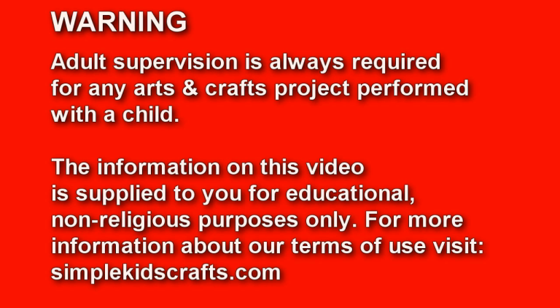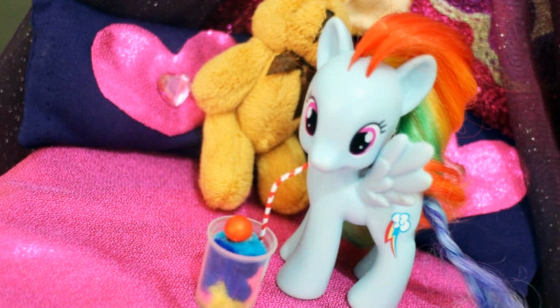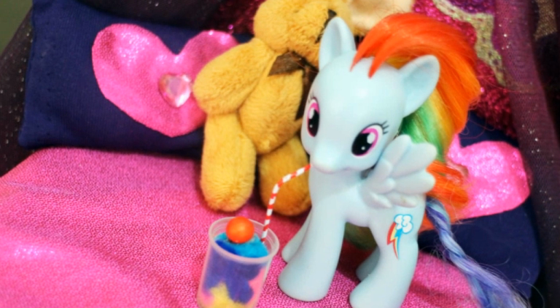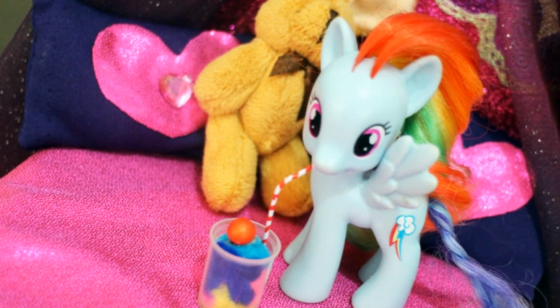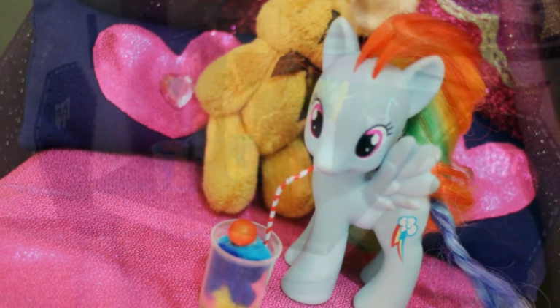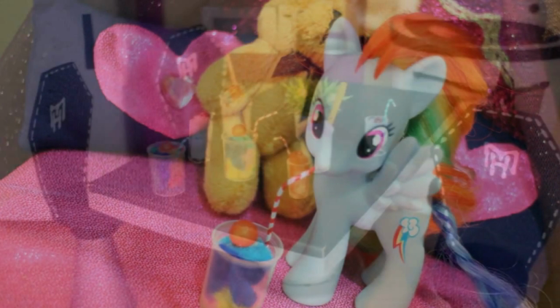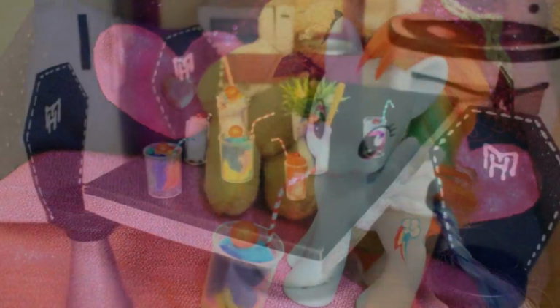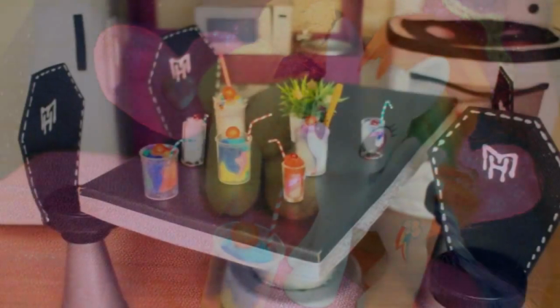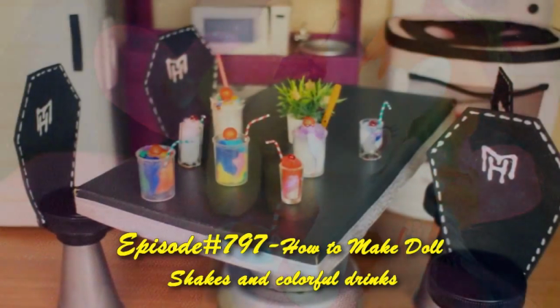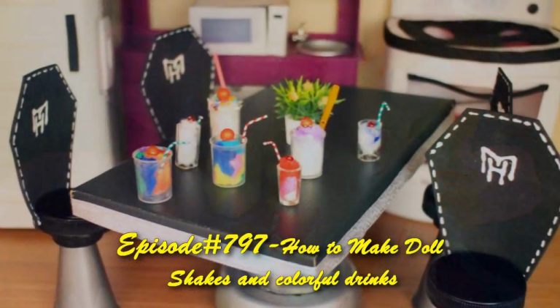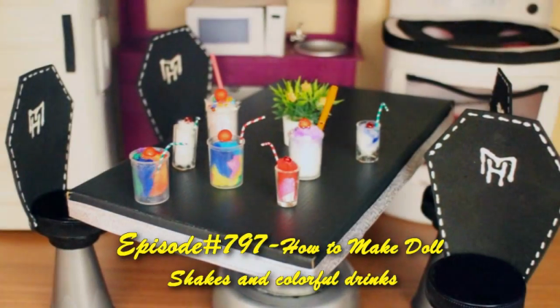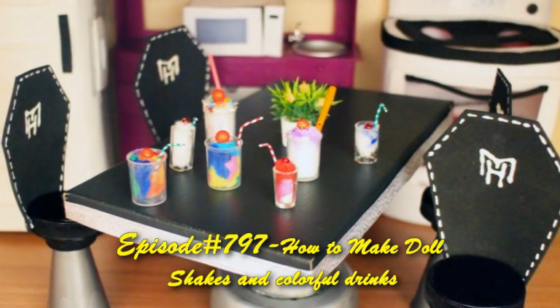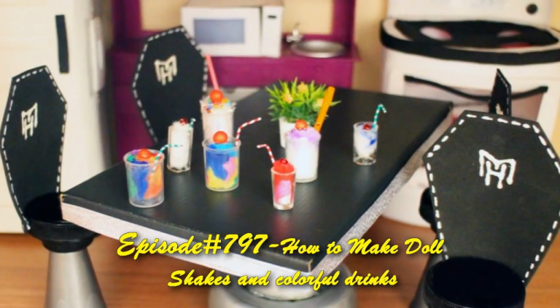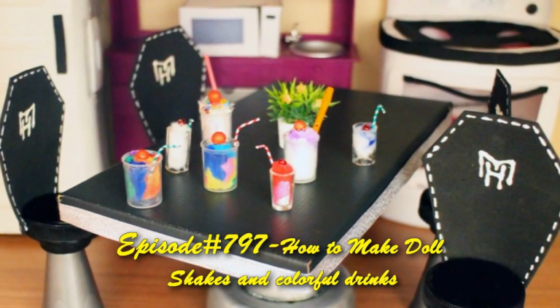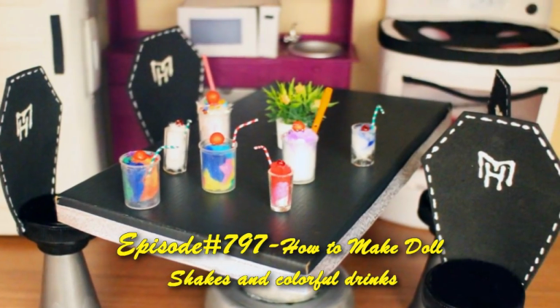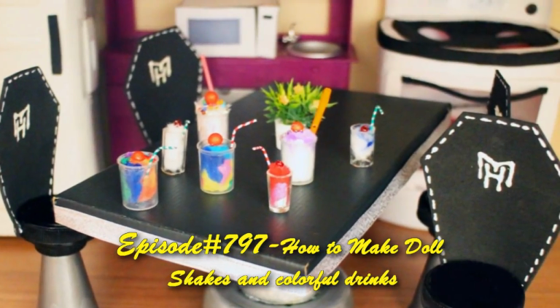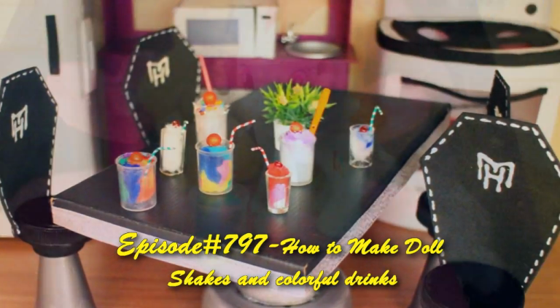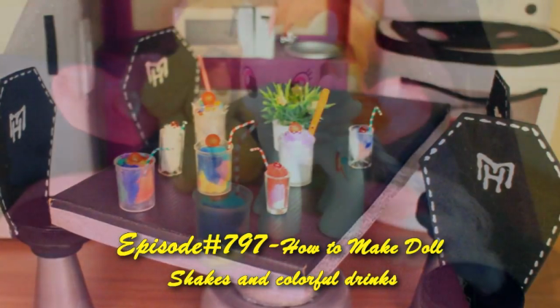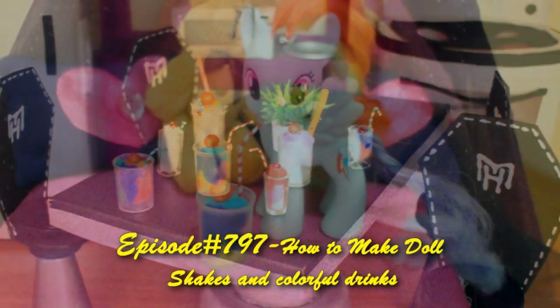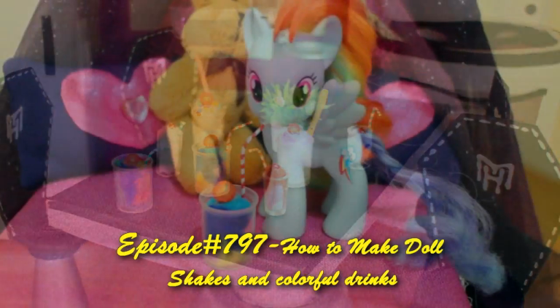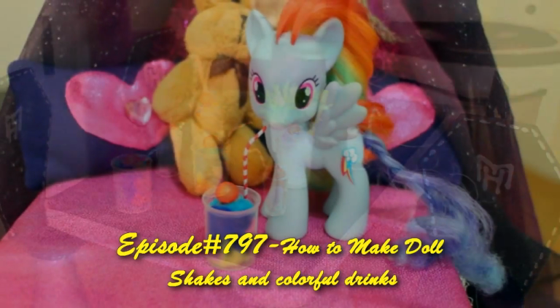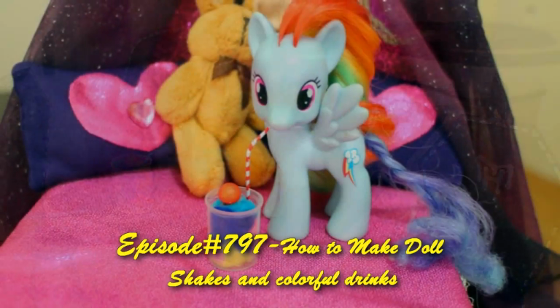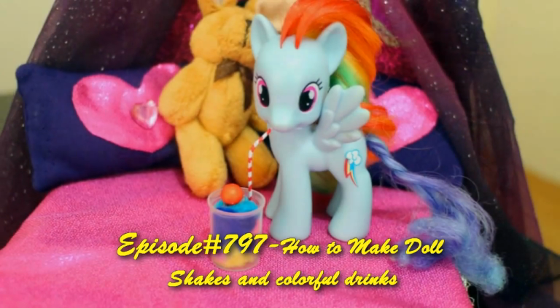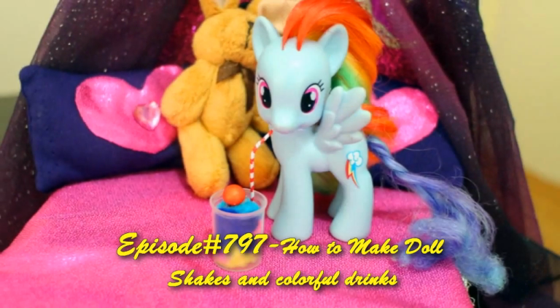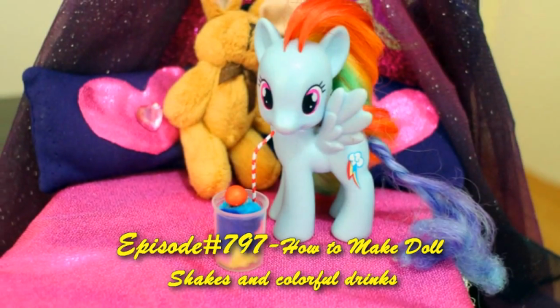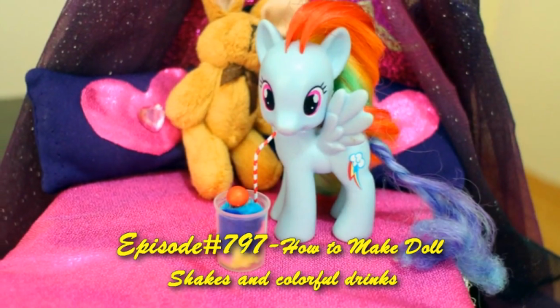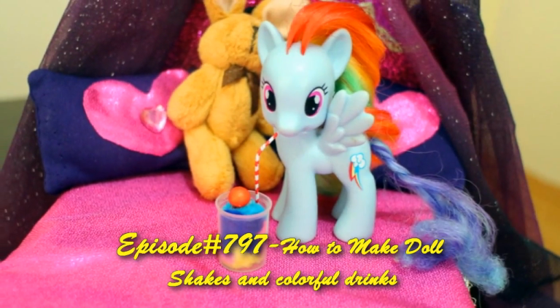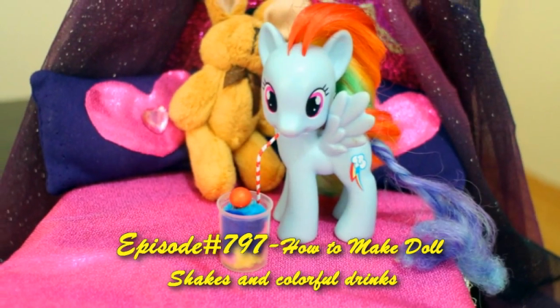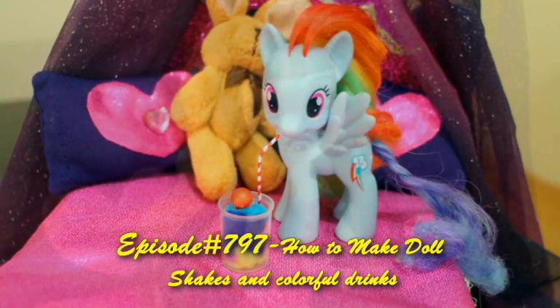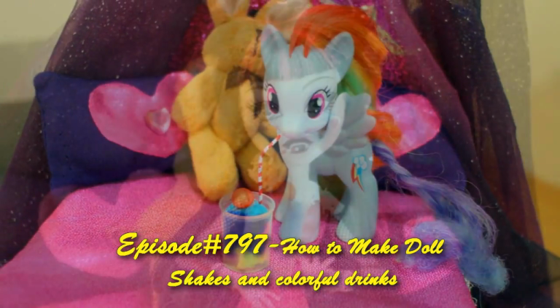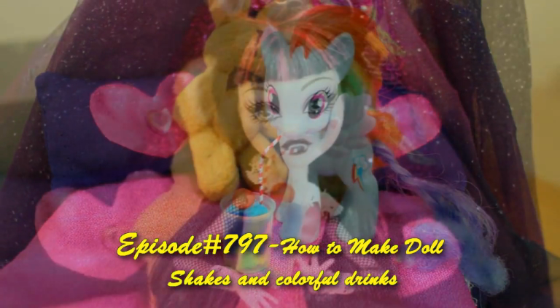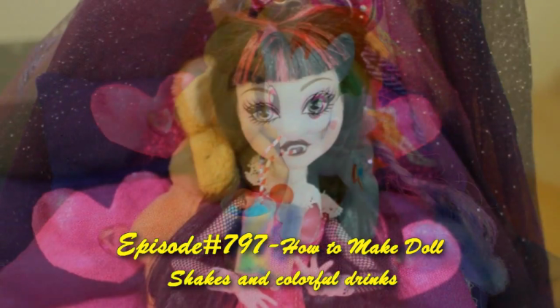Welcome to SimpleKidsCrafts.com, episode 797, How to Make Doll Chicks.